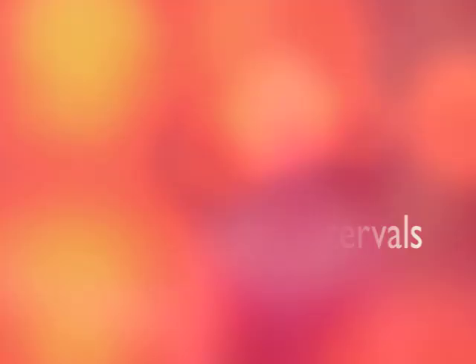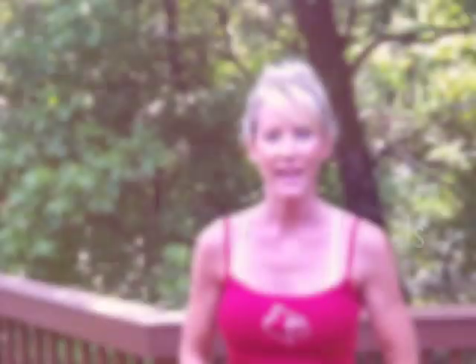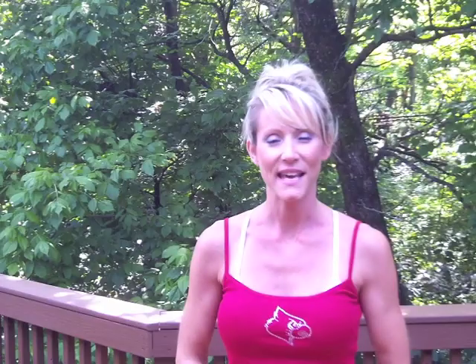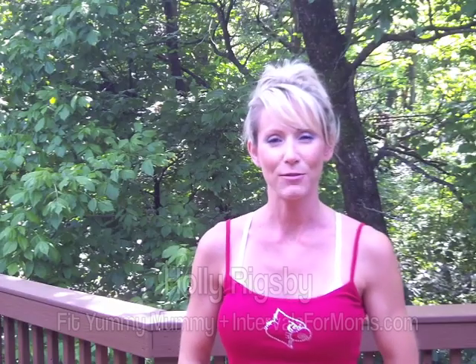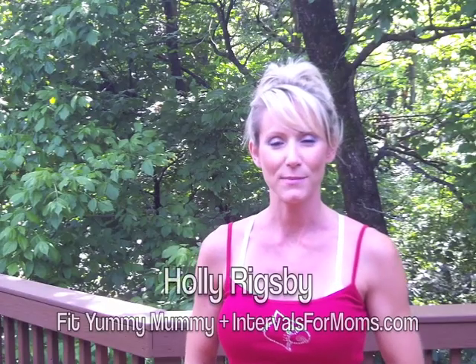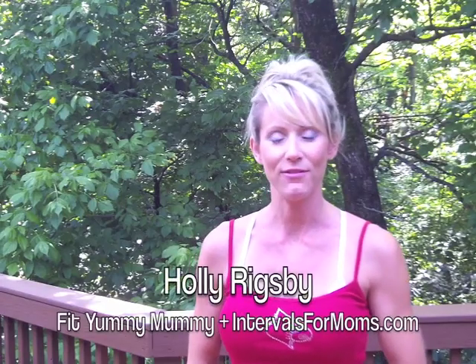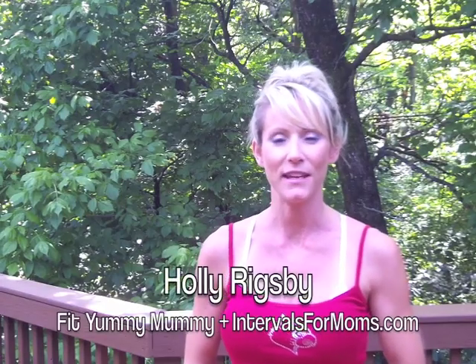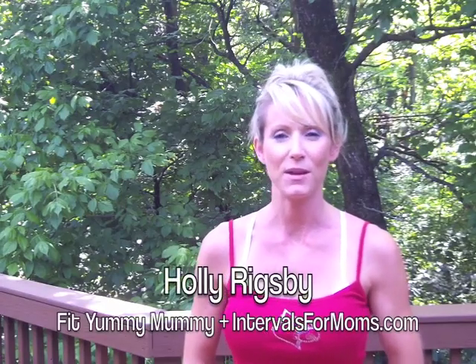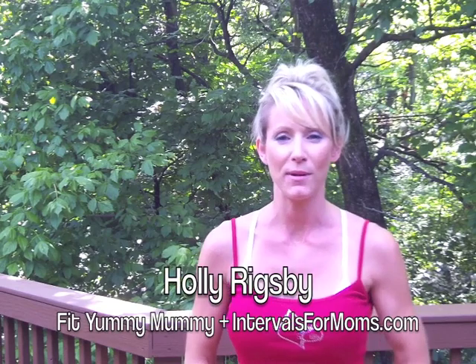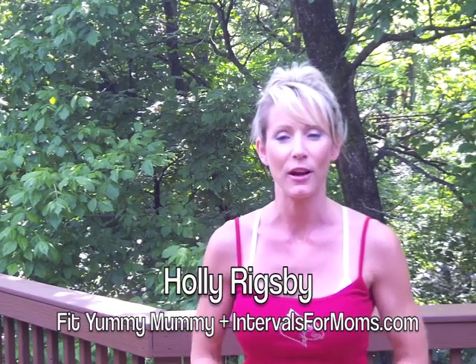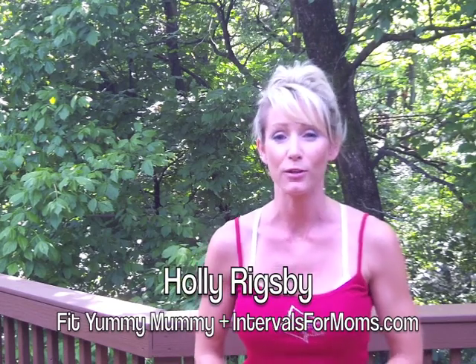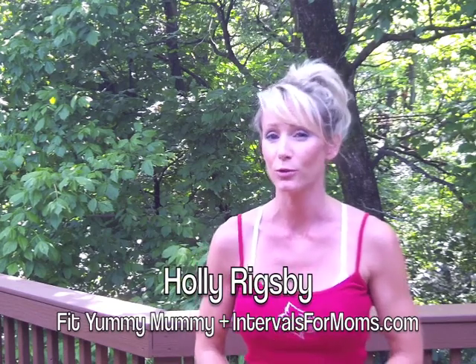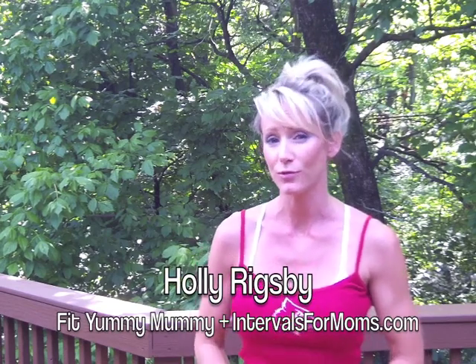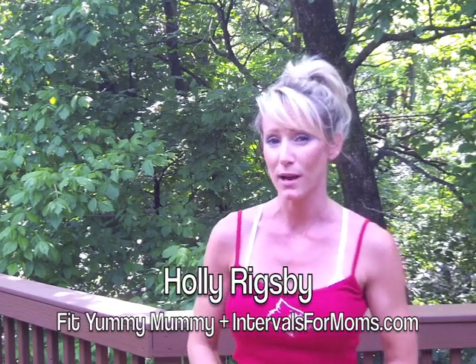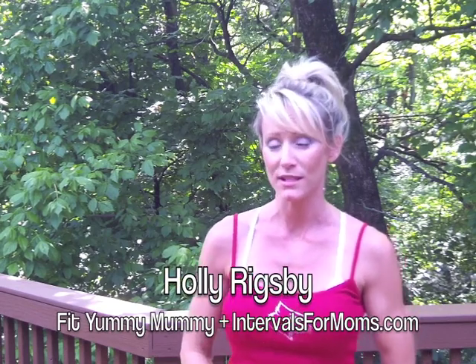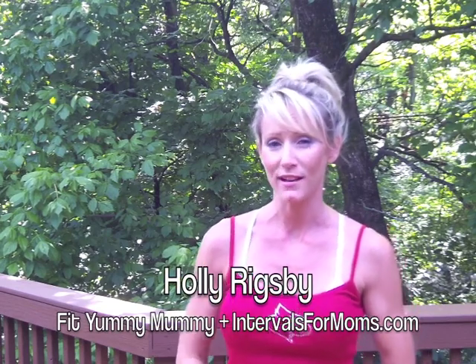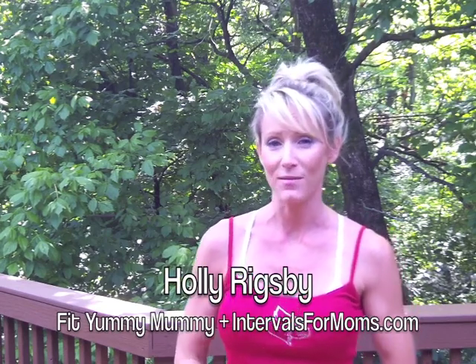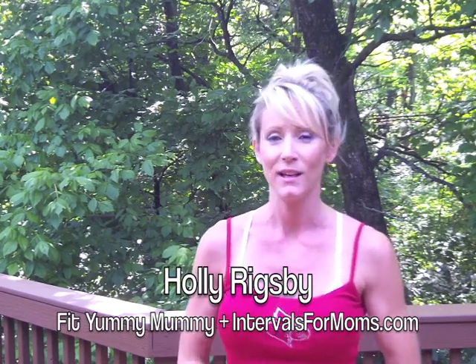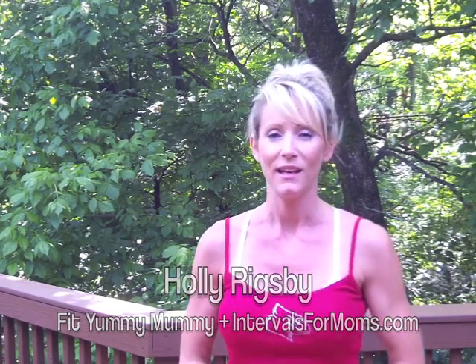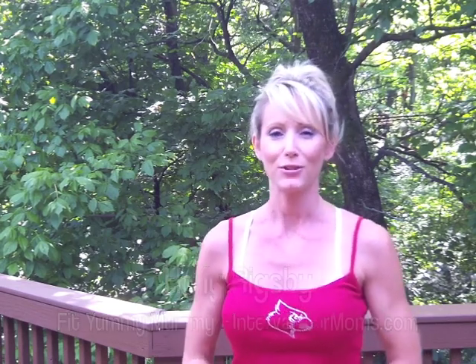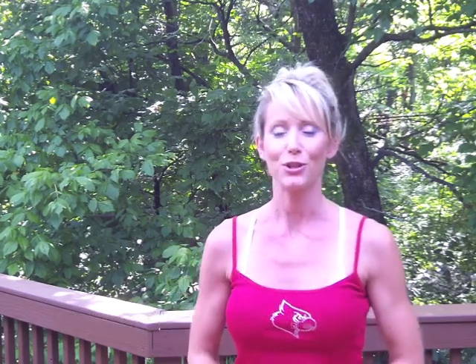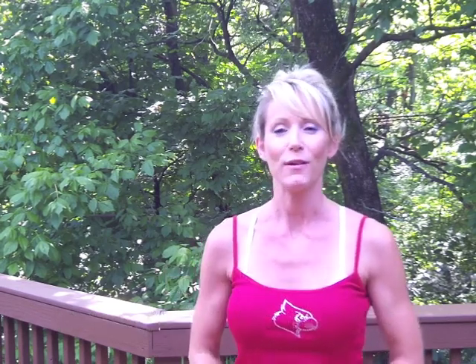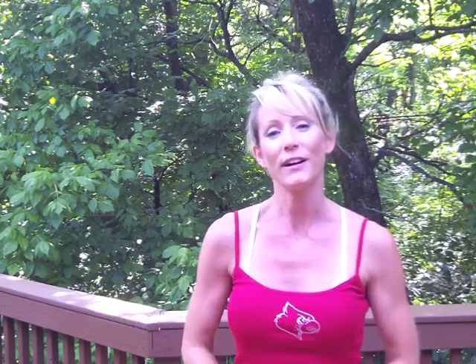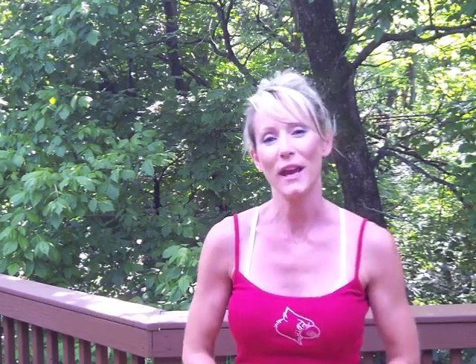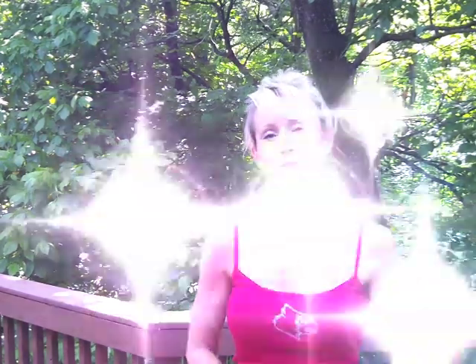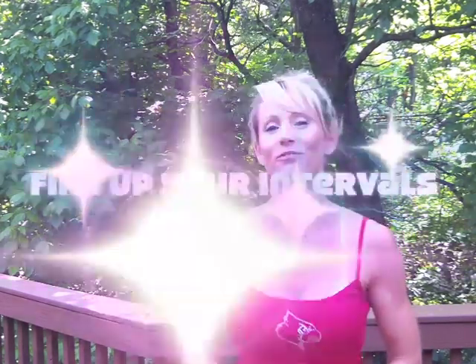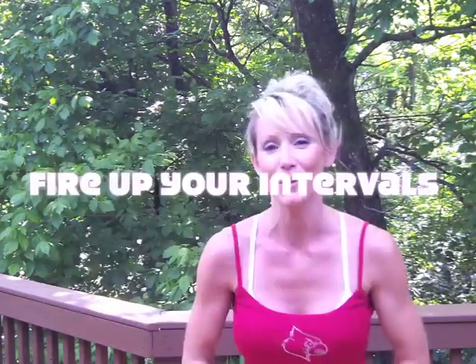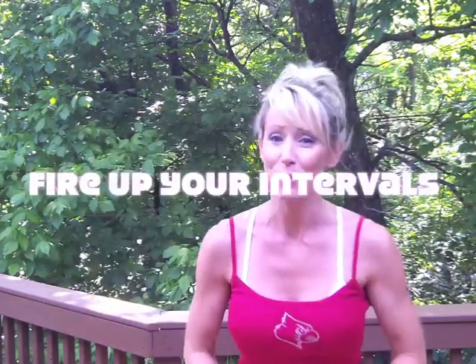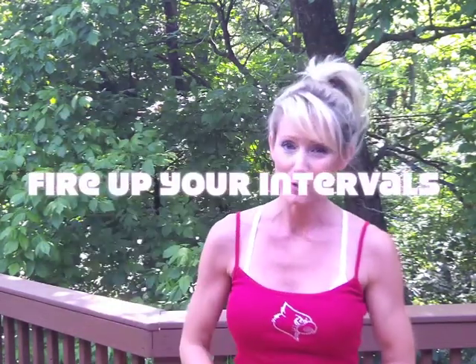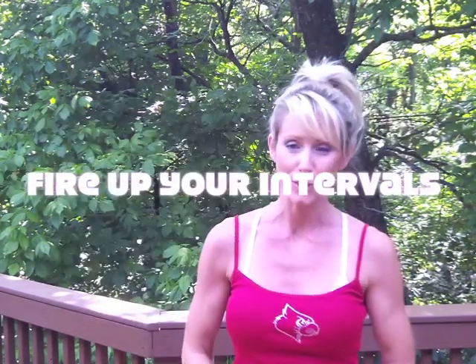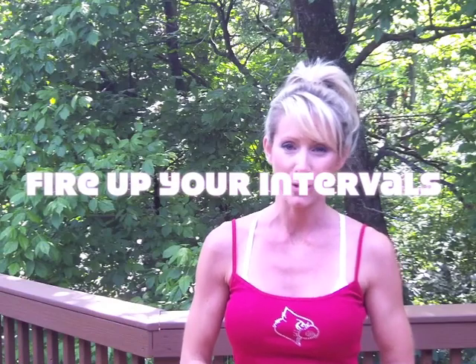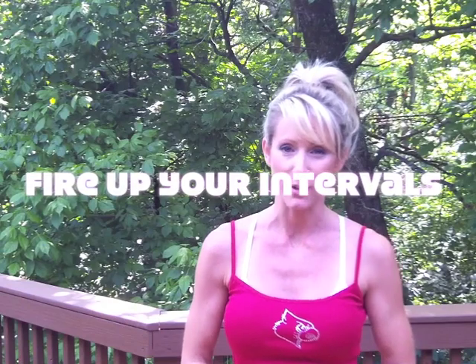Hey, it's Holly Rigsby, Fit Yummy Mummy and author of Intervals for Moms, here to show you a fun way to fire up your interval training workouts.